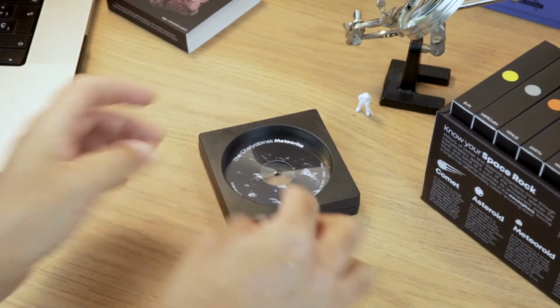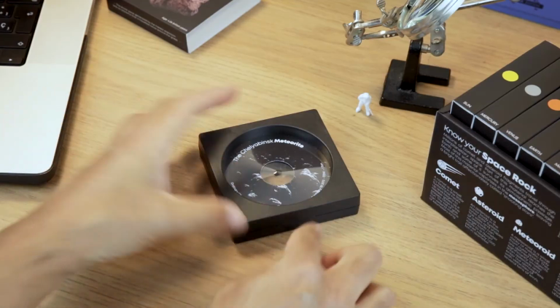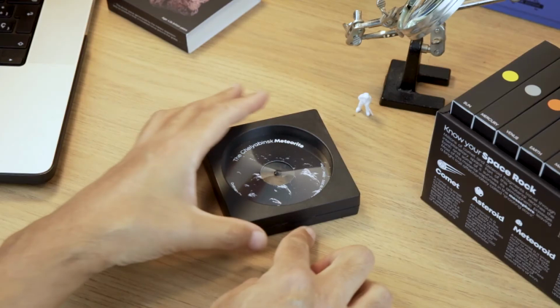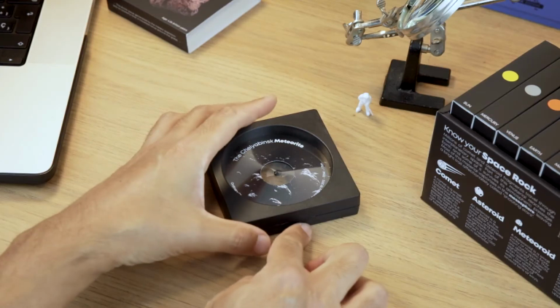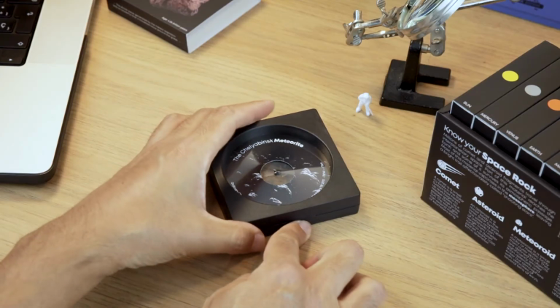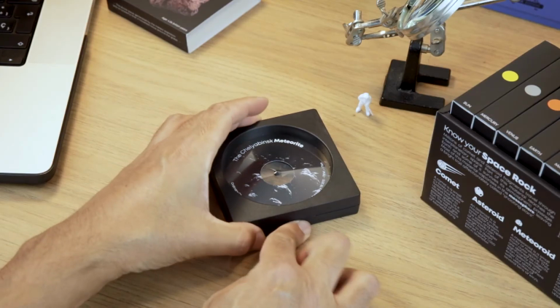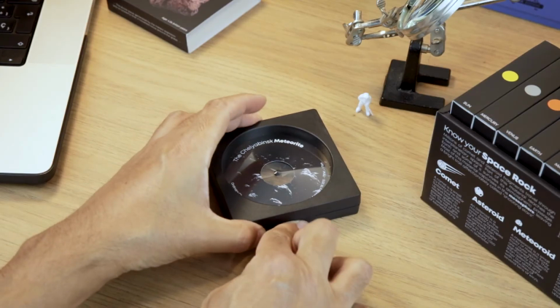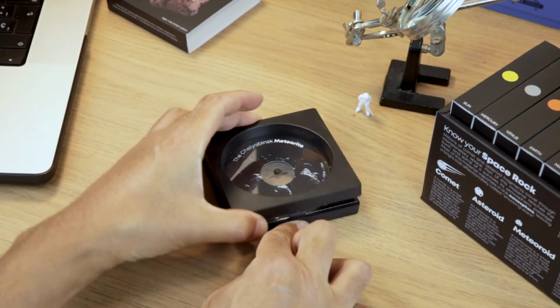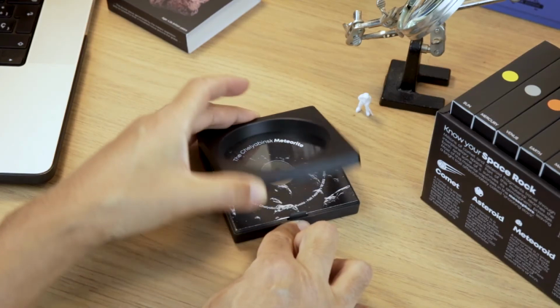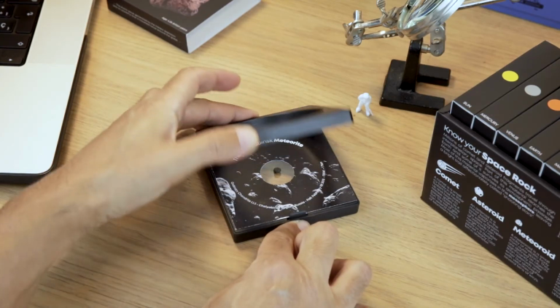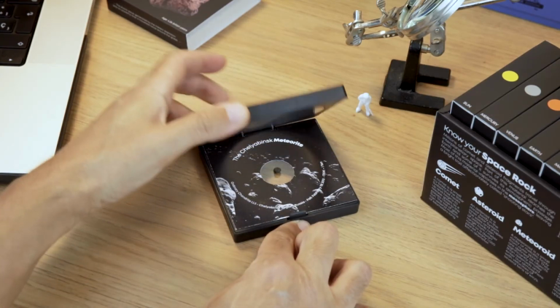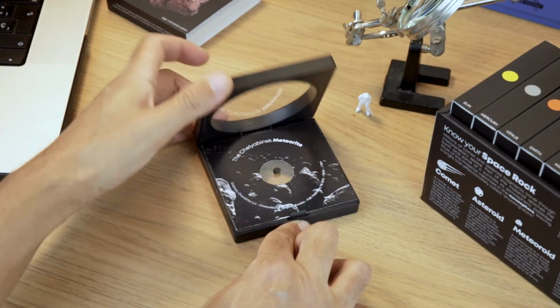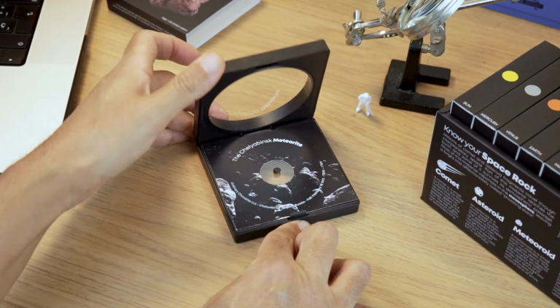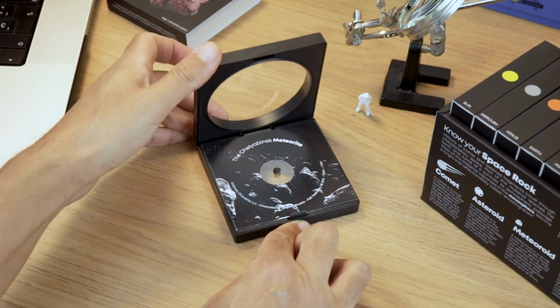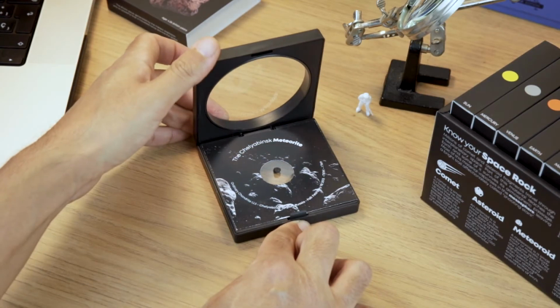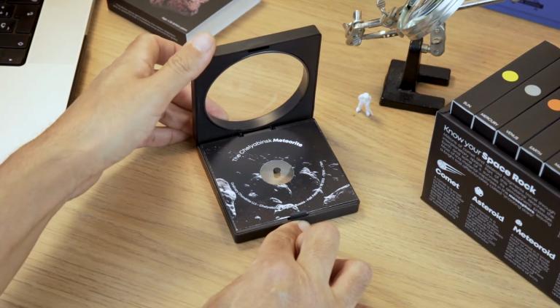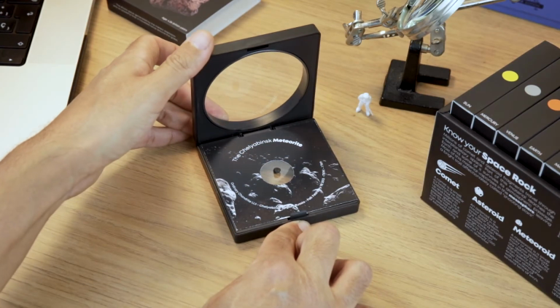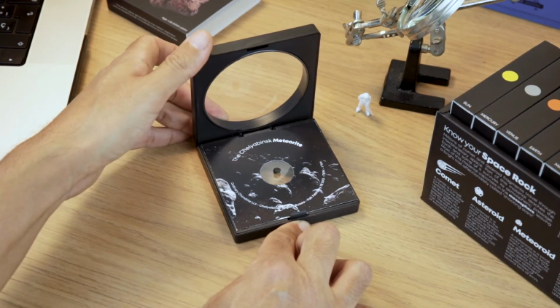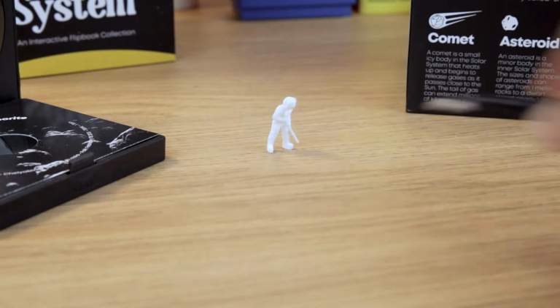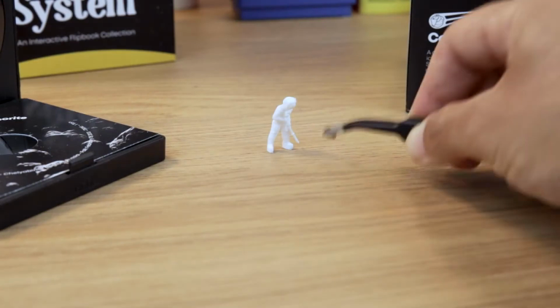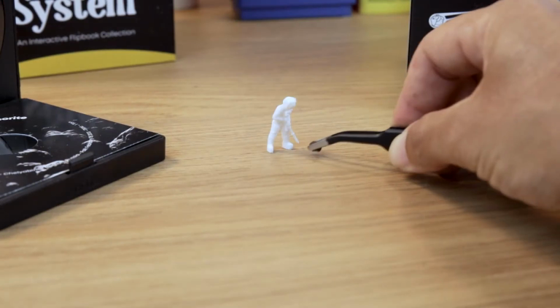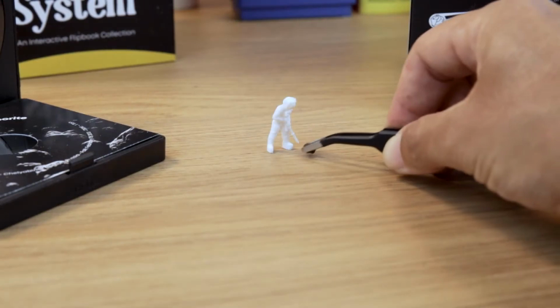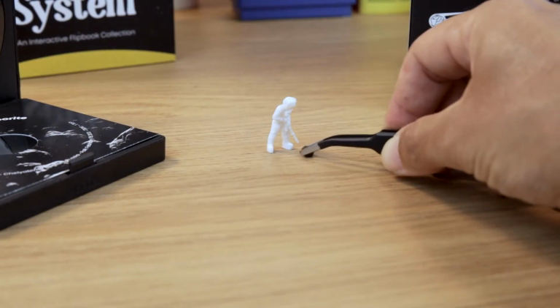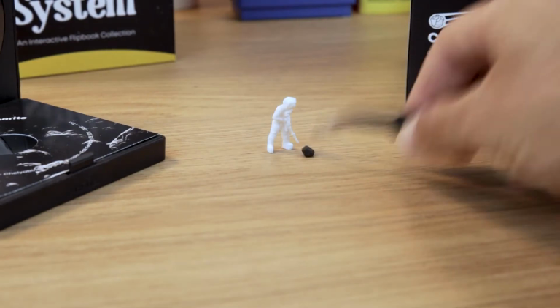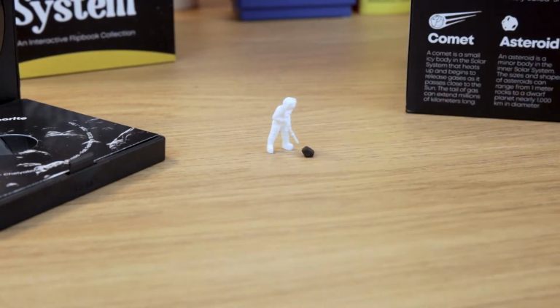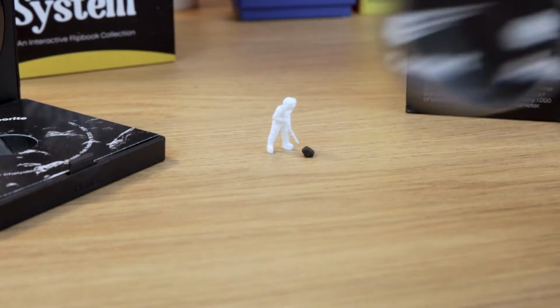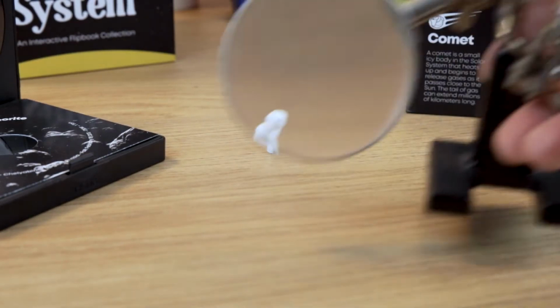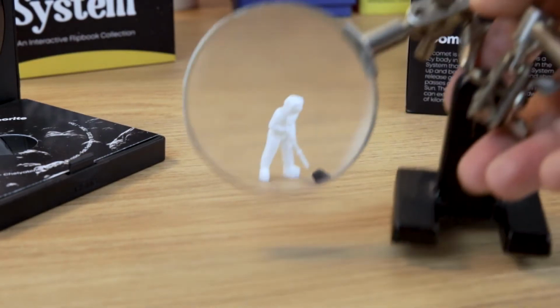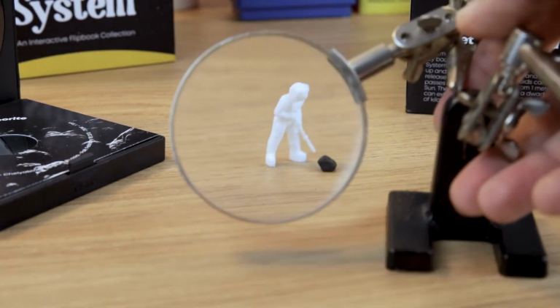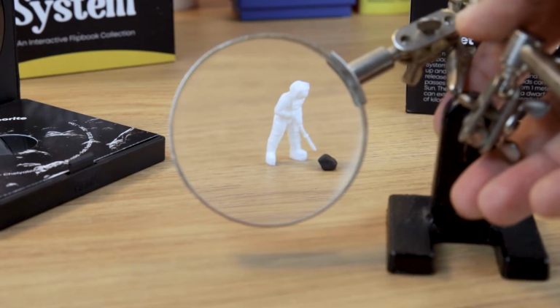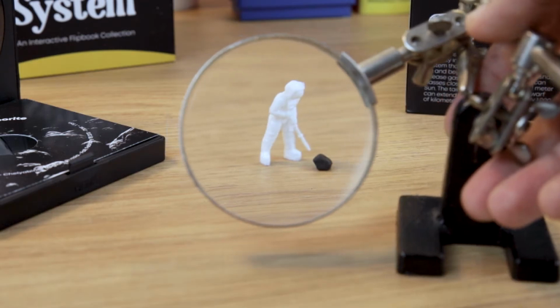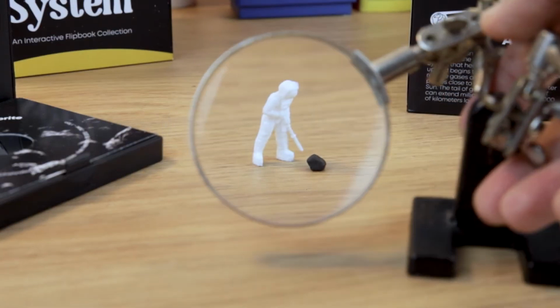A 4.5 billion year old fragment from the asteroid belt, right onto your desk. The fragment is protected in a floating display frame that allows you to easily open and inspect it.